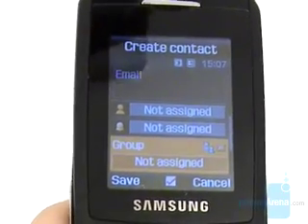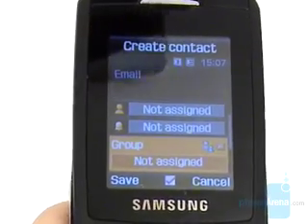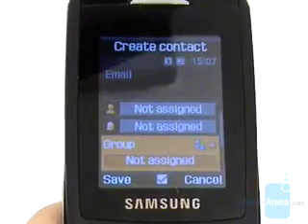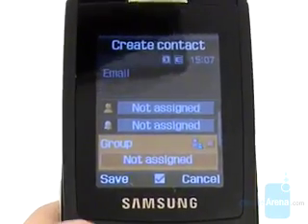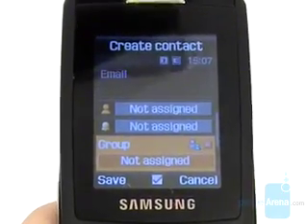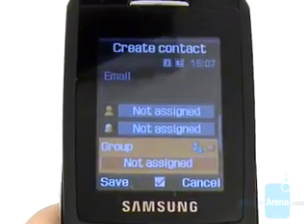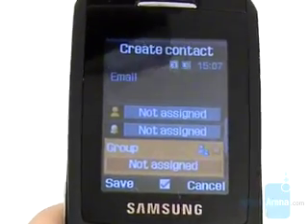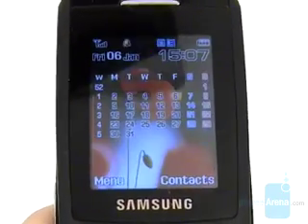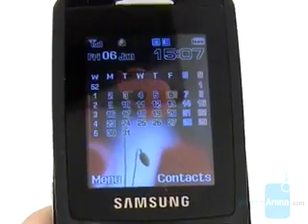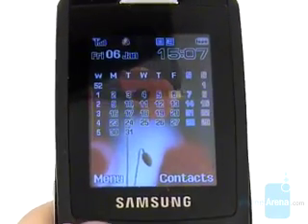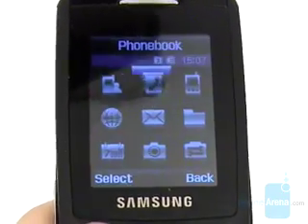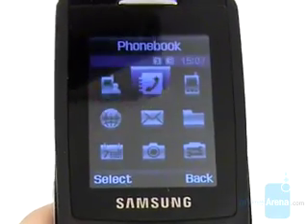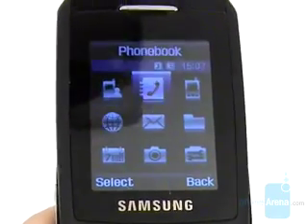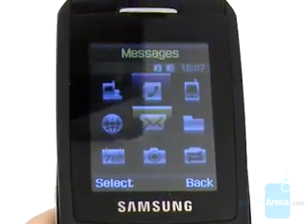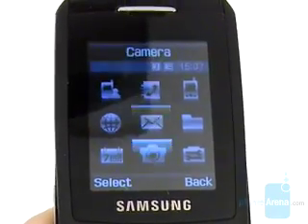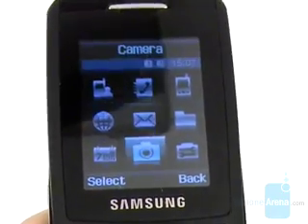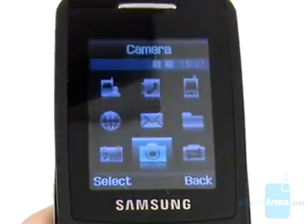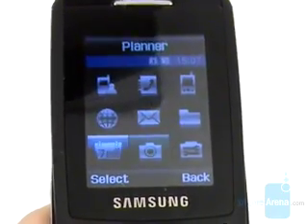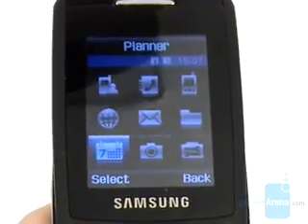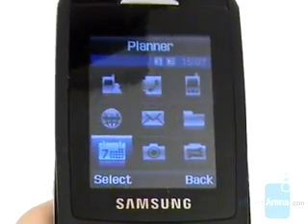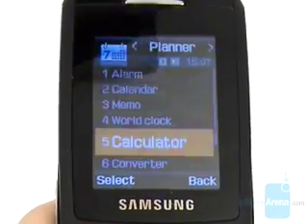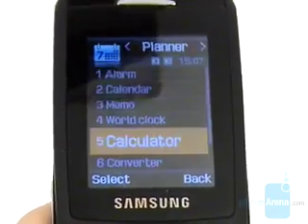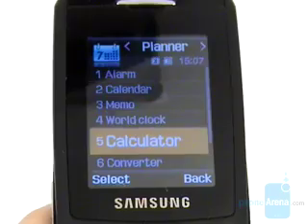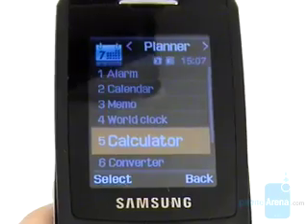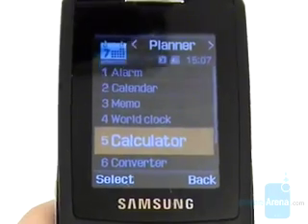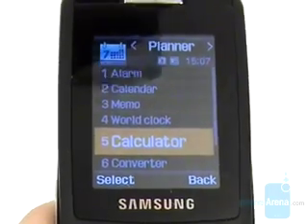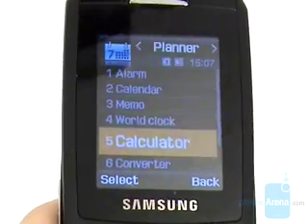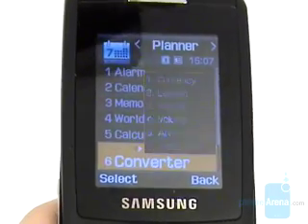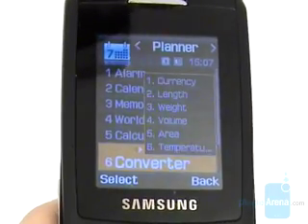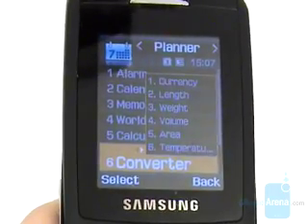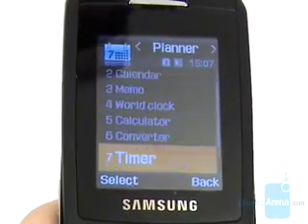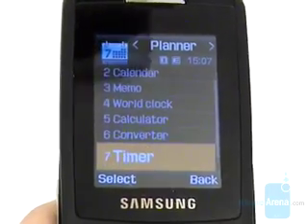Nothing extraordinary in the organizer either, which consists of all the standard features like world clock, converter, and timers.